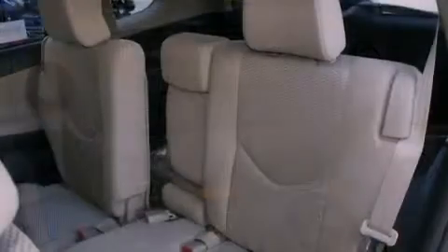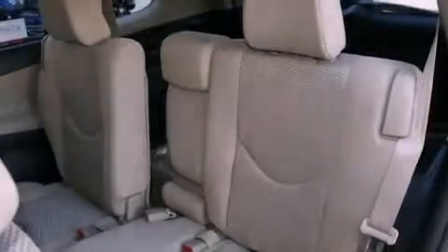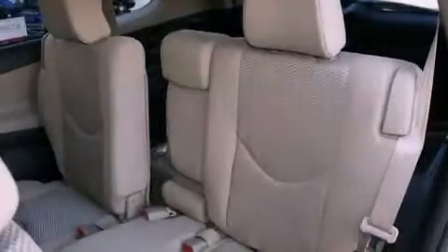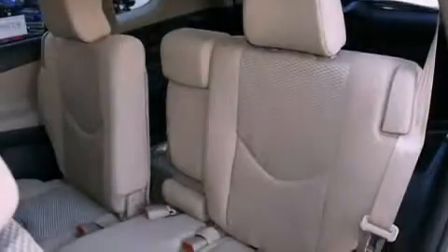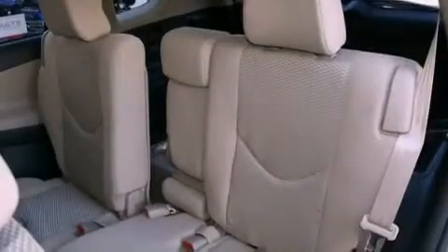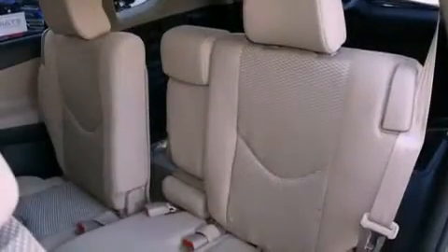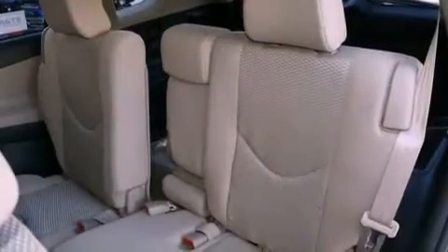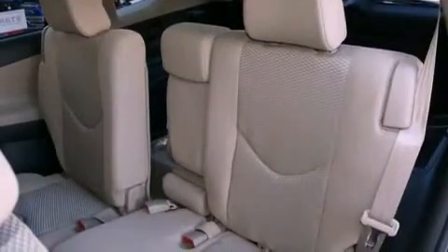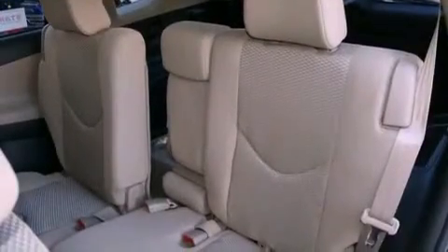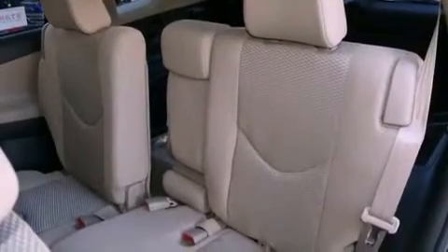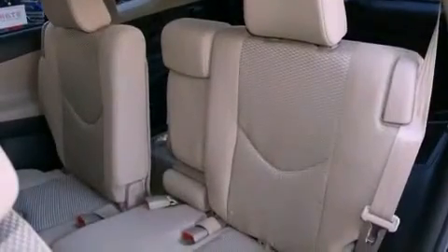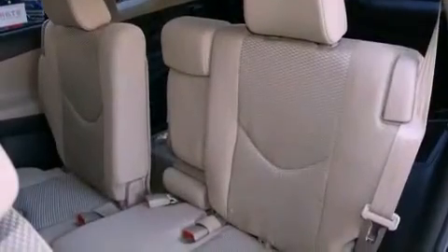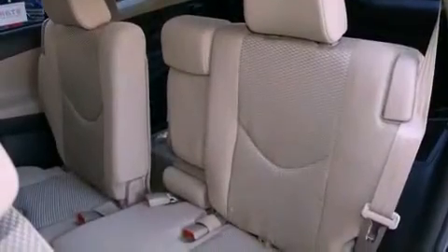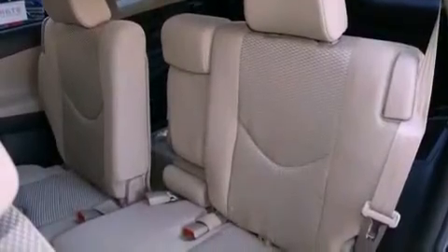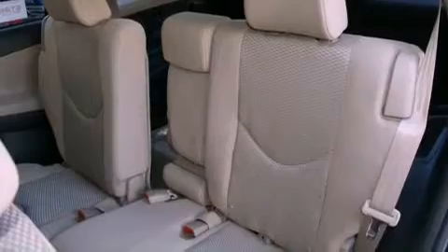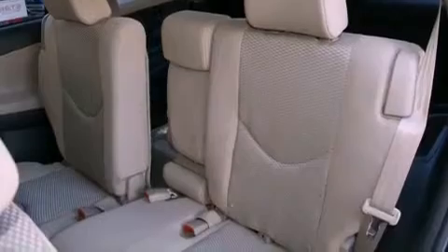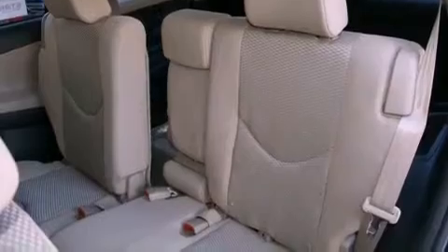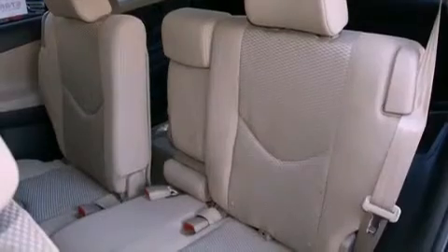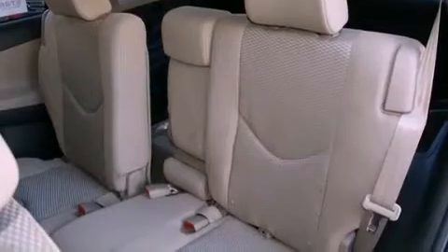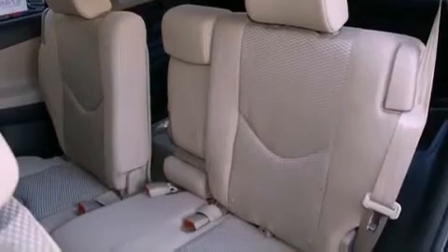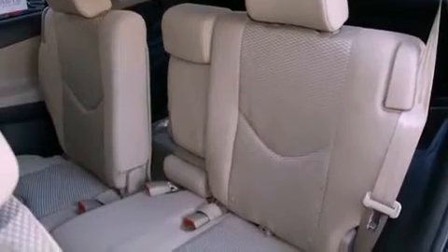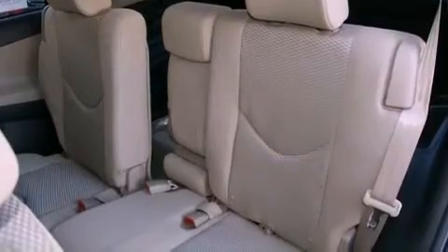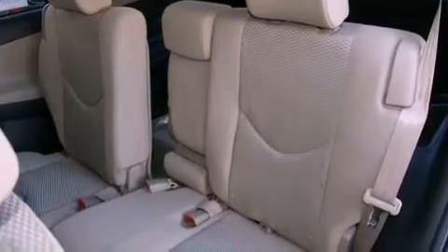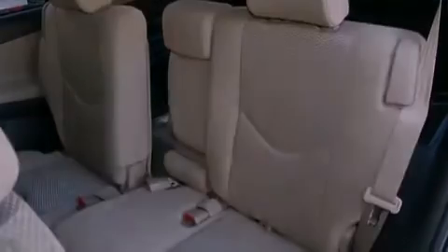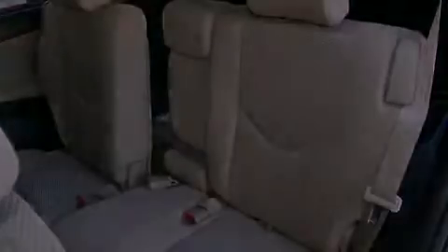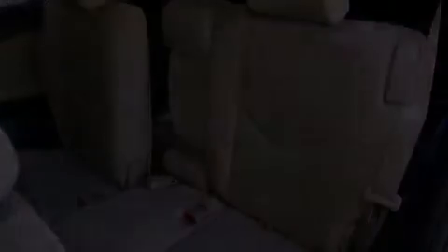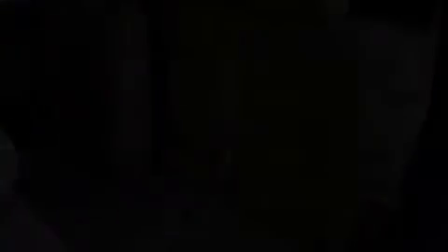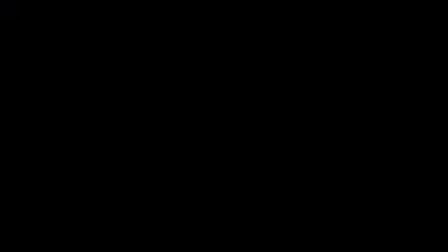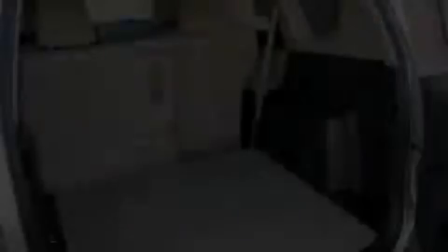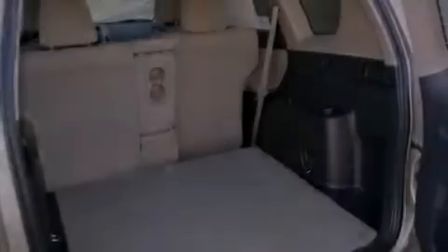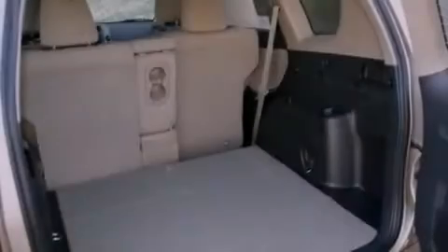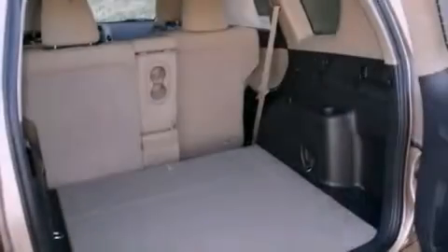Also included is an anti-lock braking system, side impact airbags, a keyless entry system, and air conditioning.